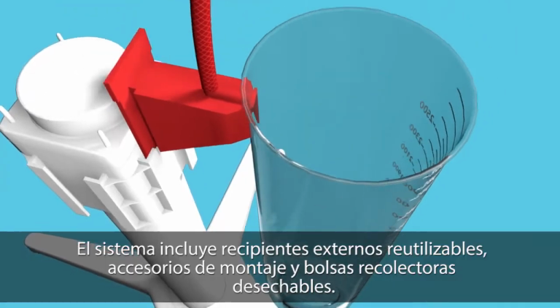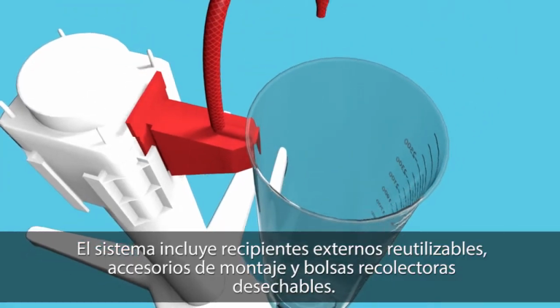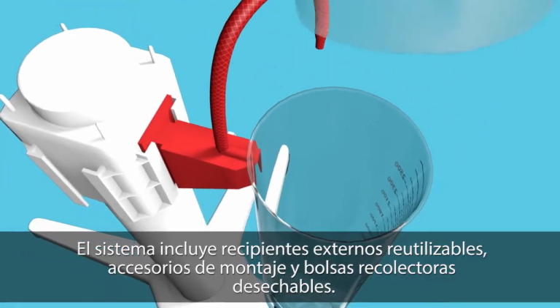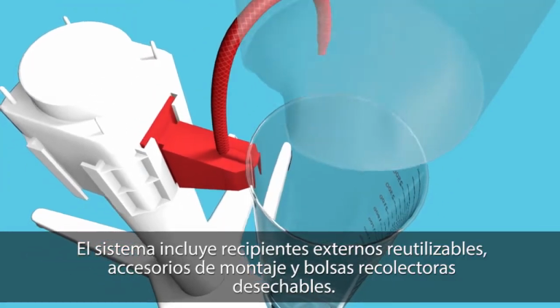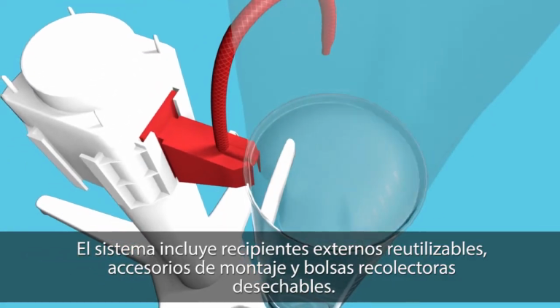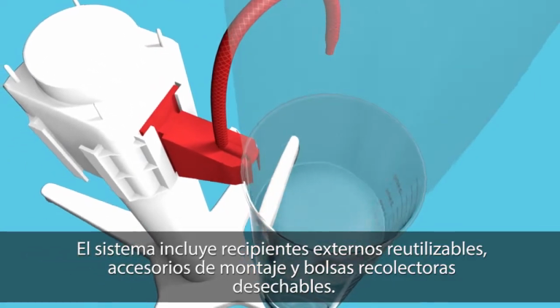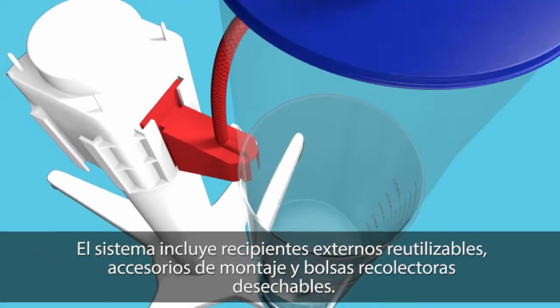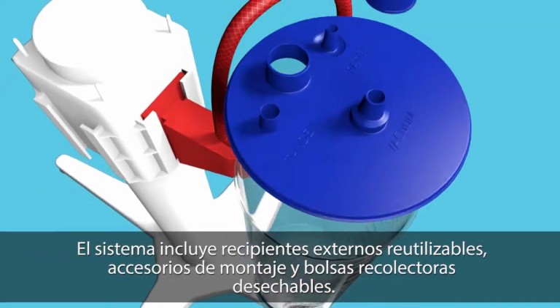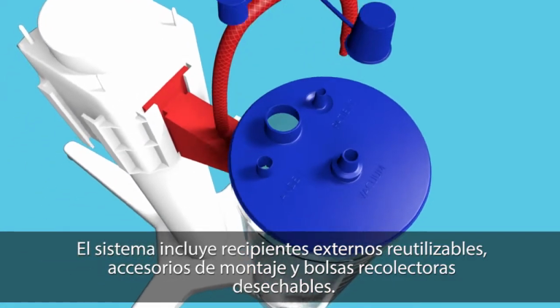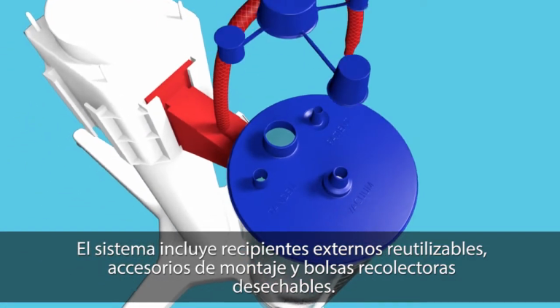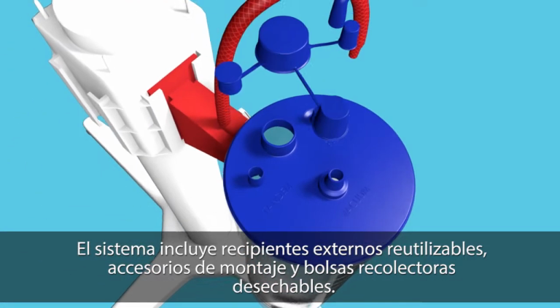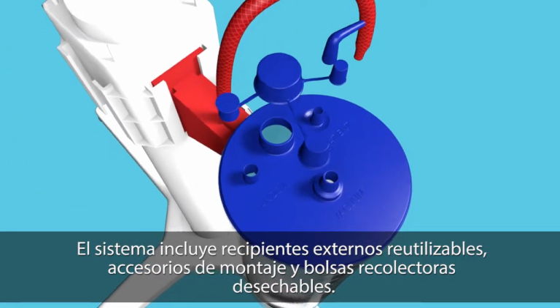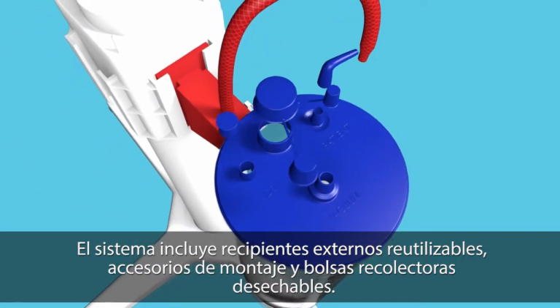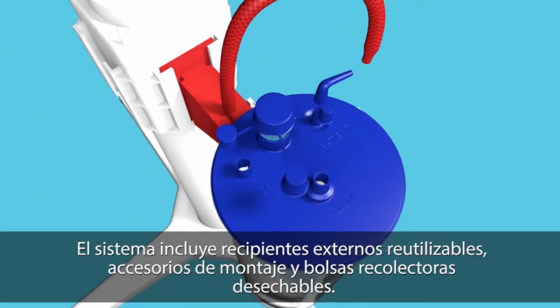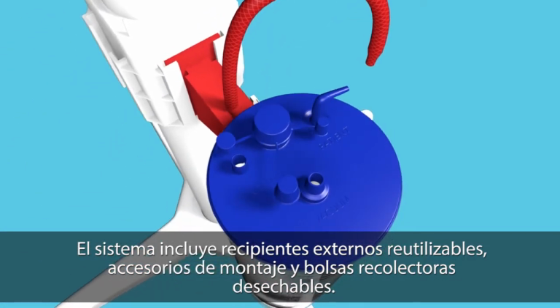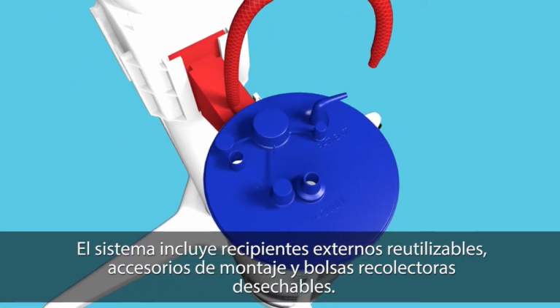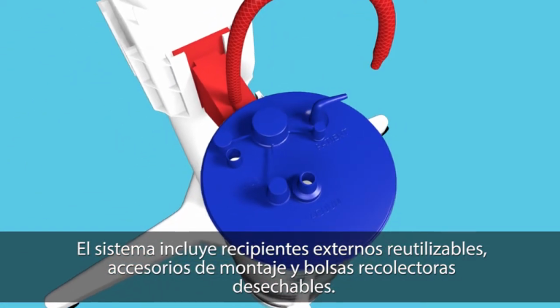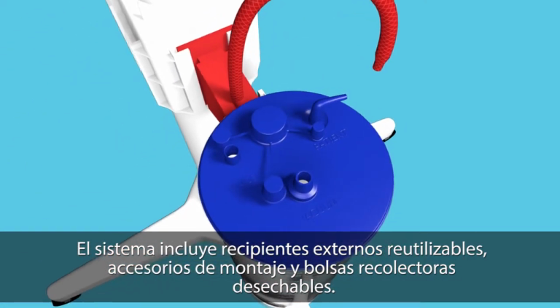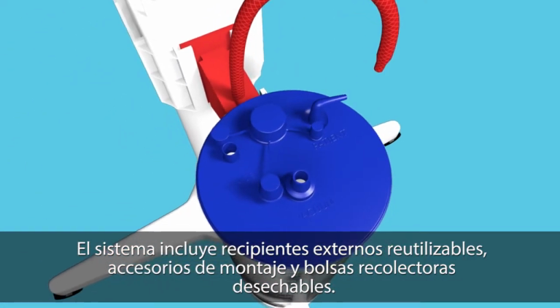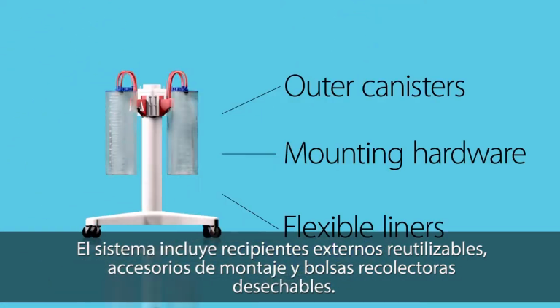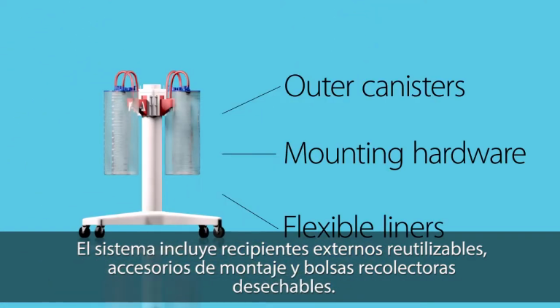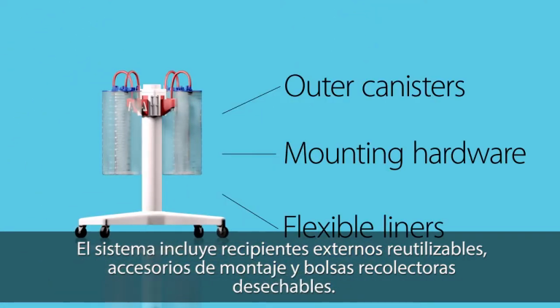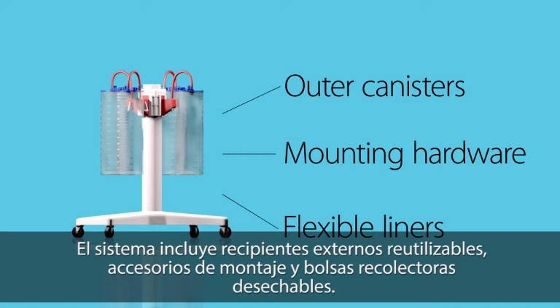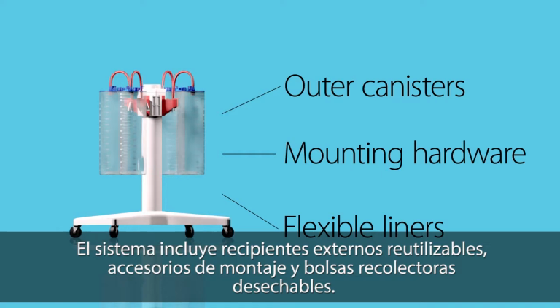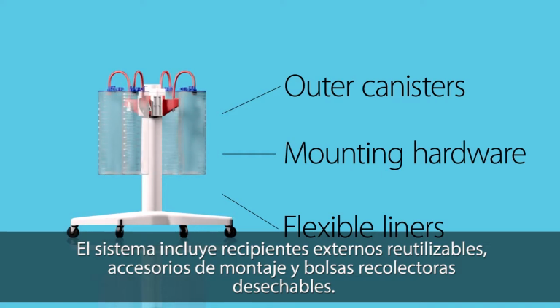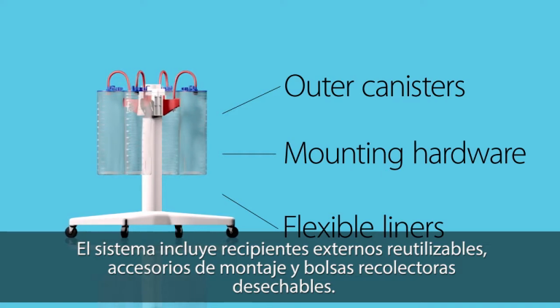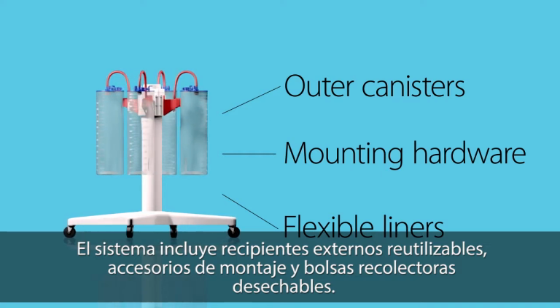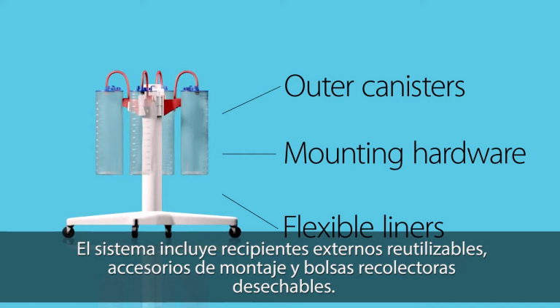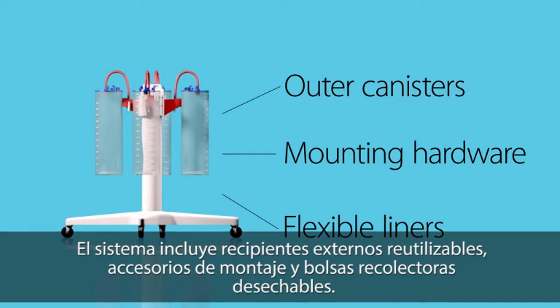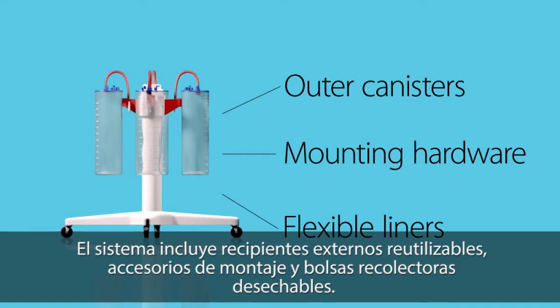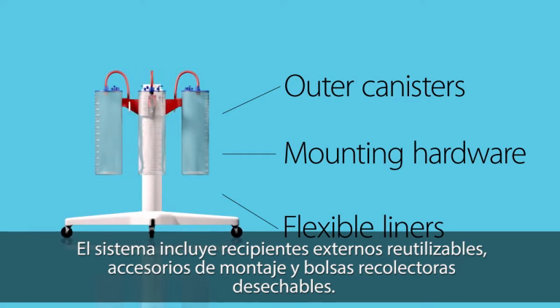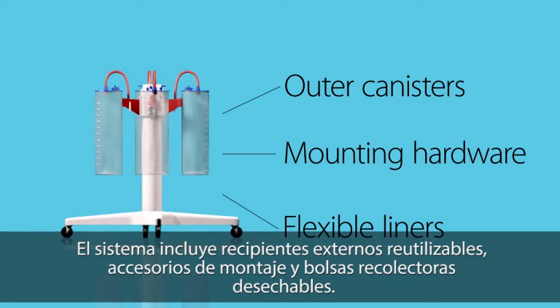The system includes reusable outer canisters, mounting hardware, and single-use flexible liners.